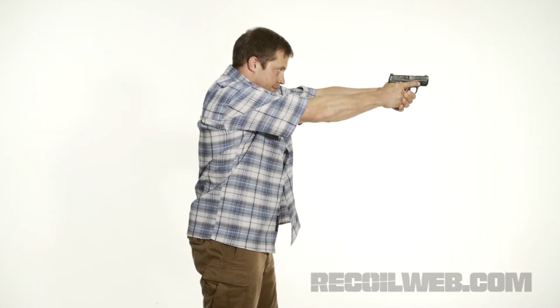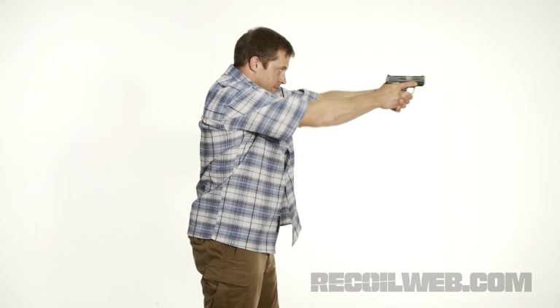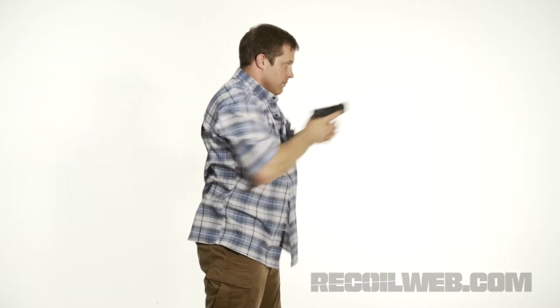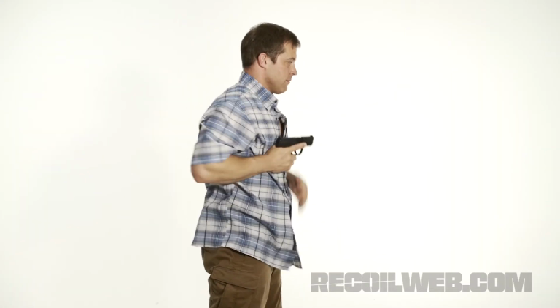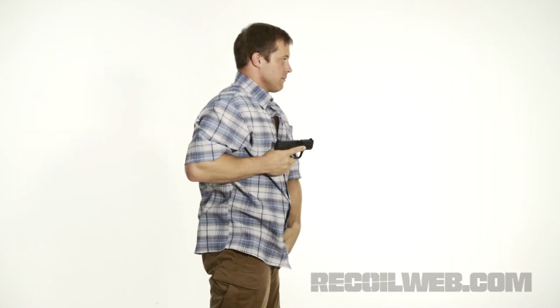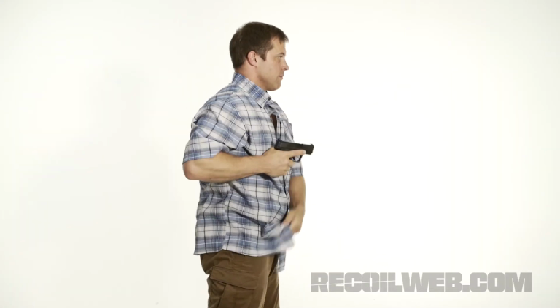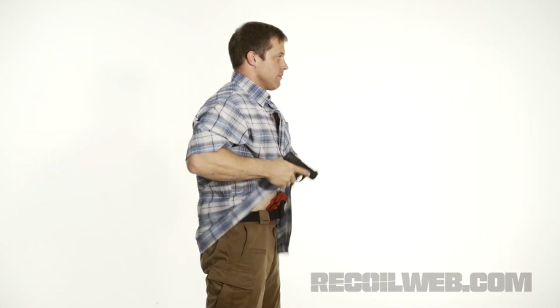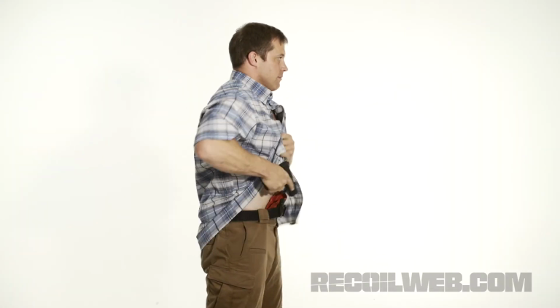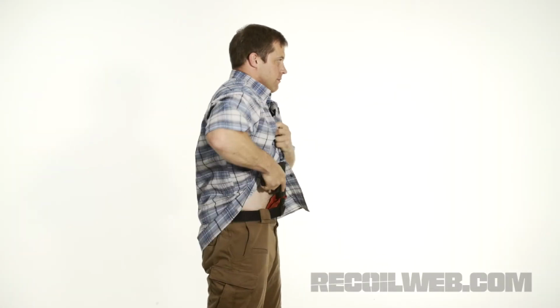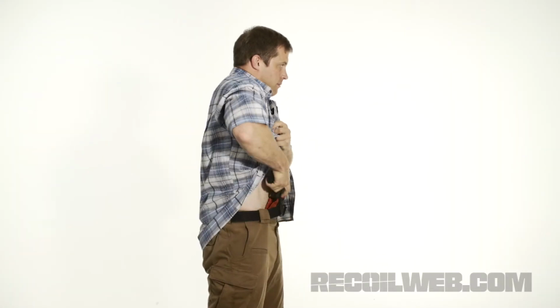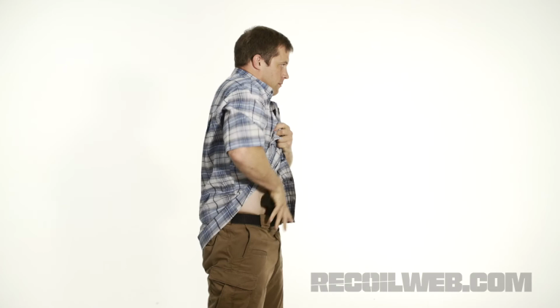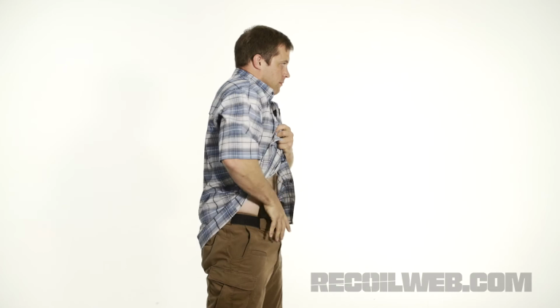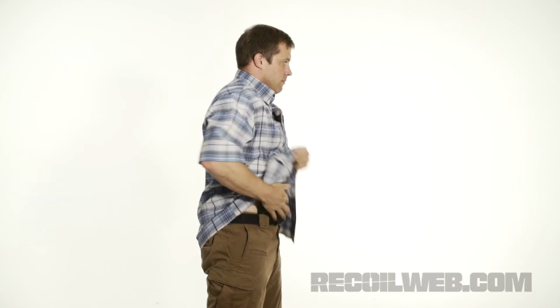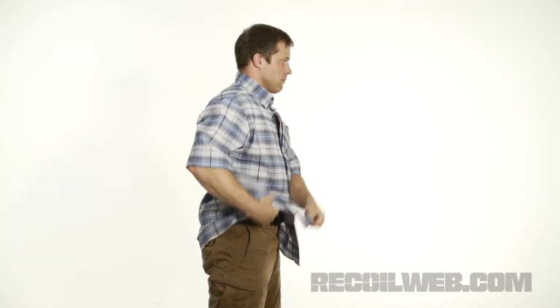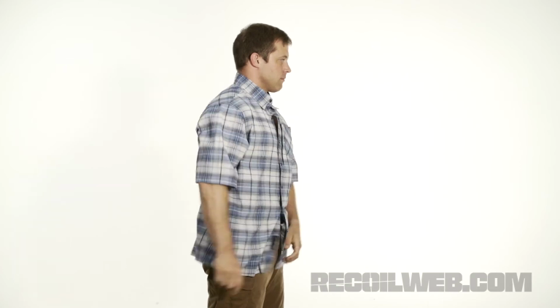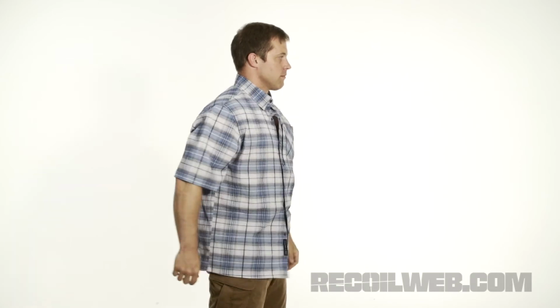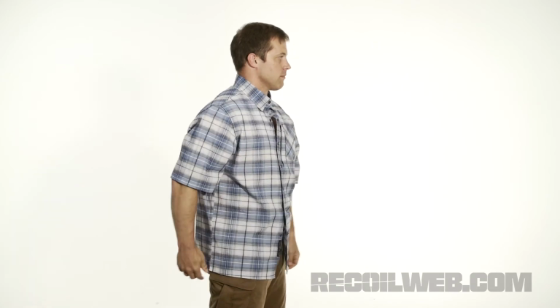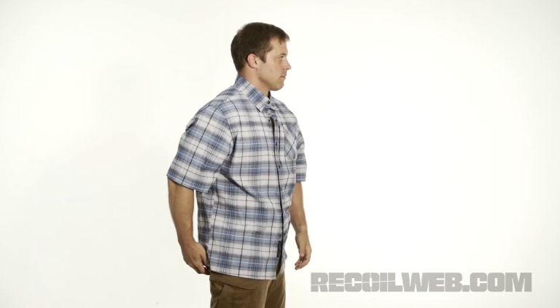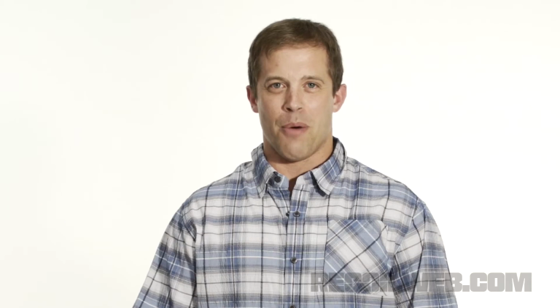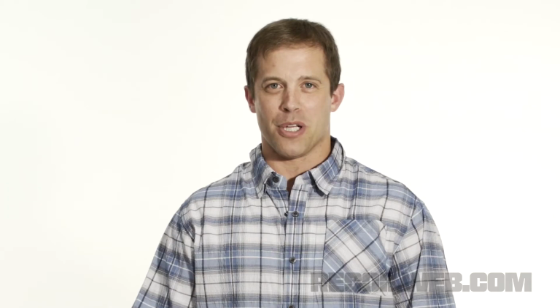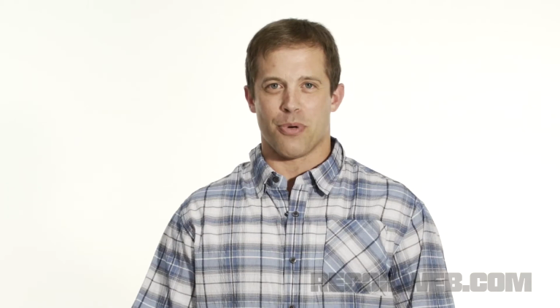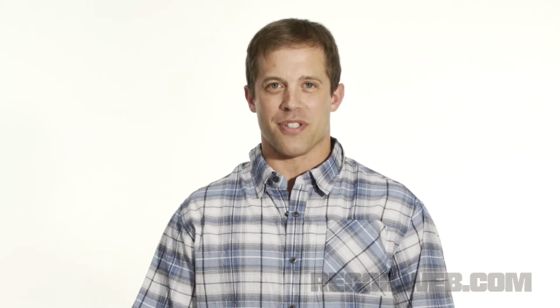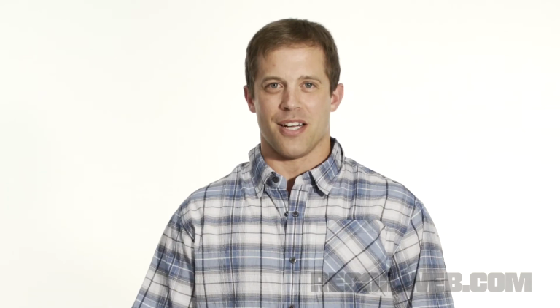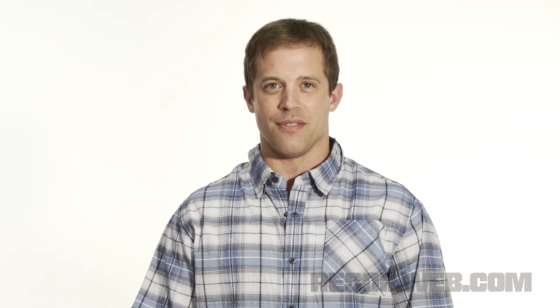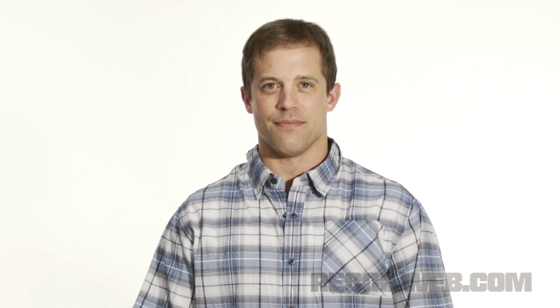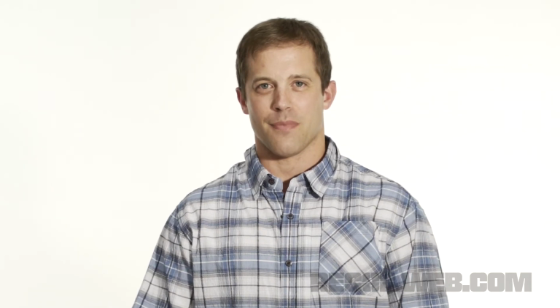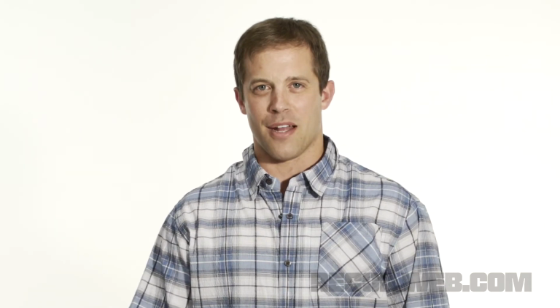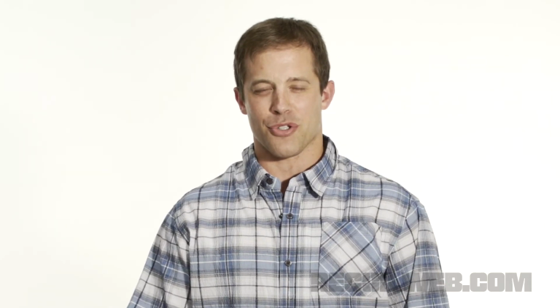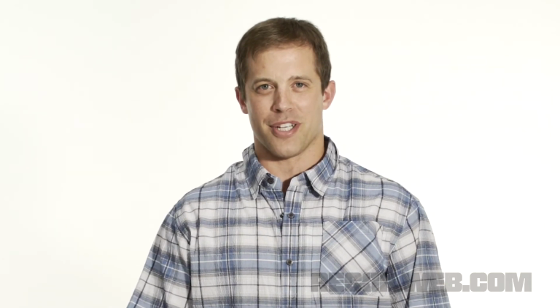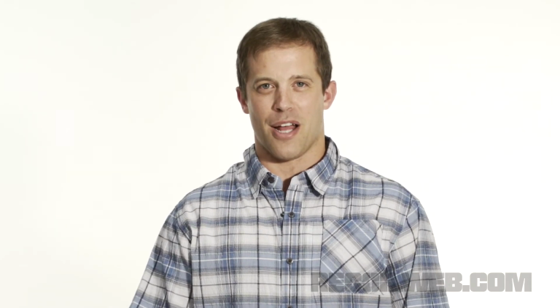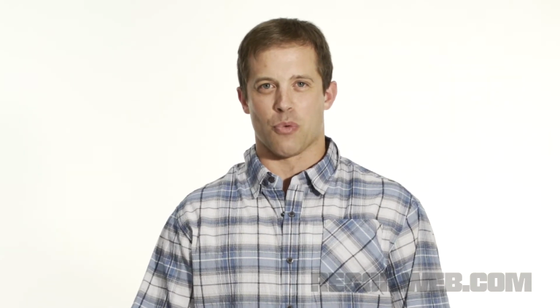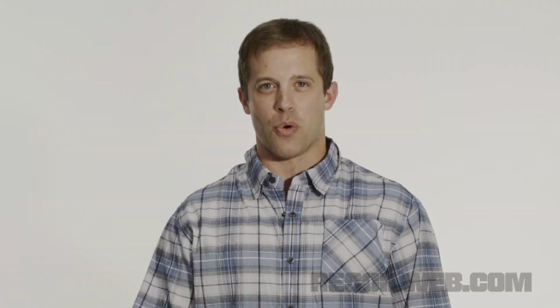Nonetheless, for $60, this shirt is a great value. I'm Billy Birdzell, and I'll see you down the road.